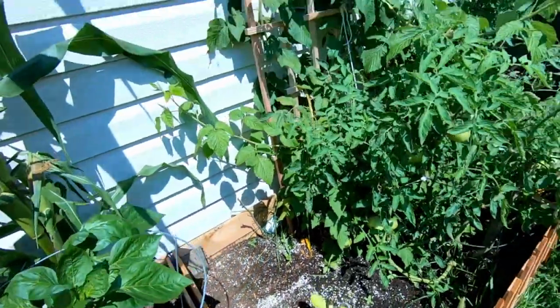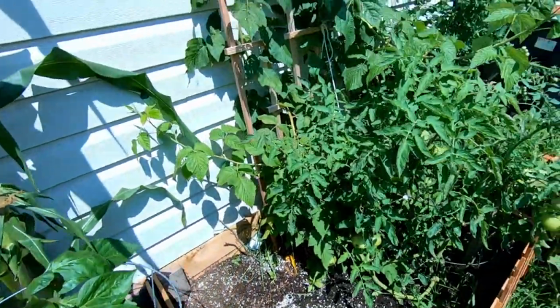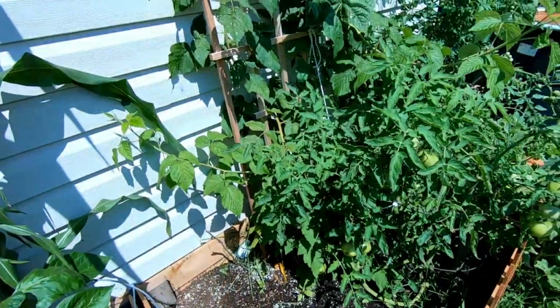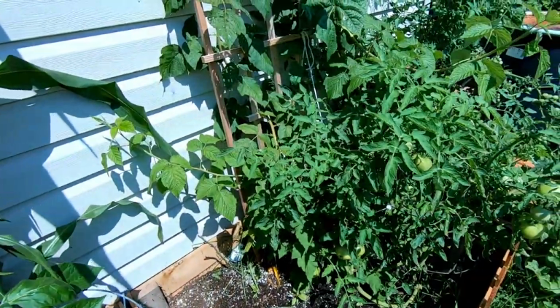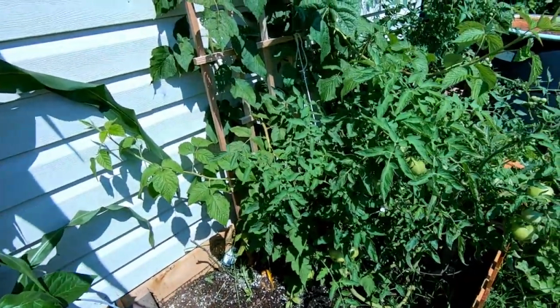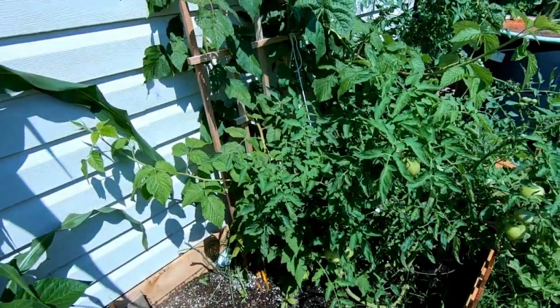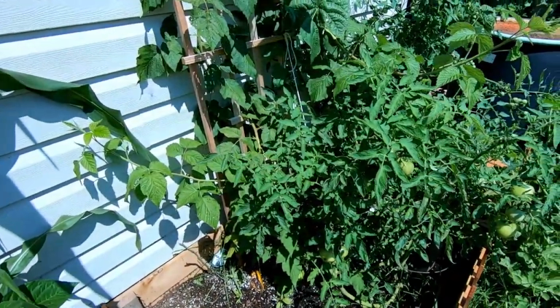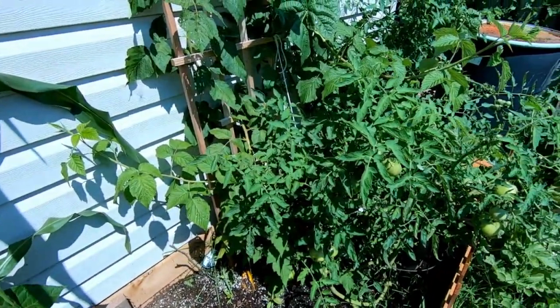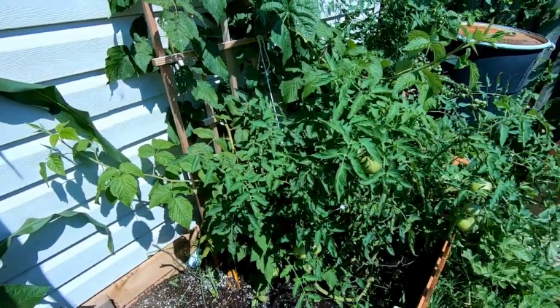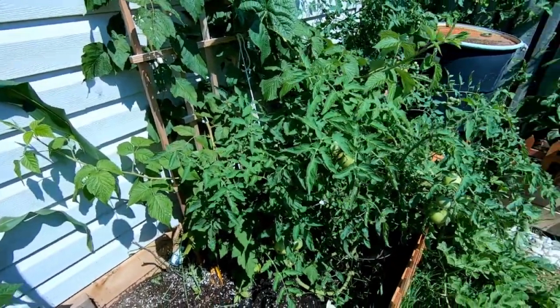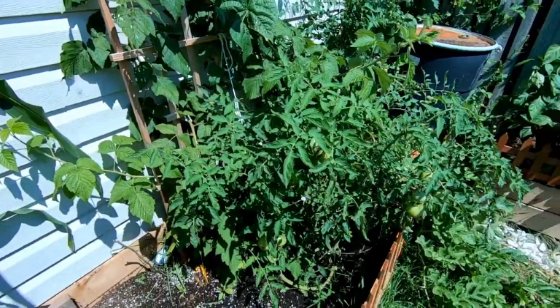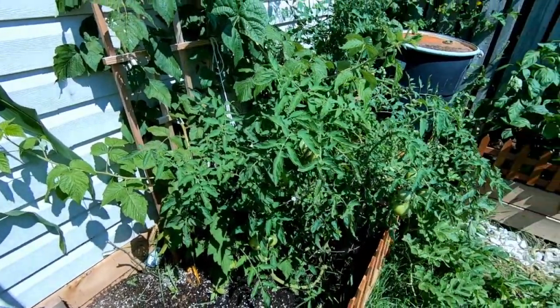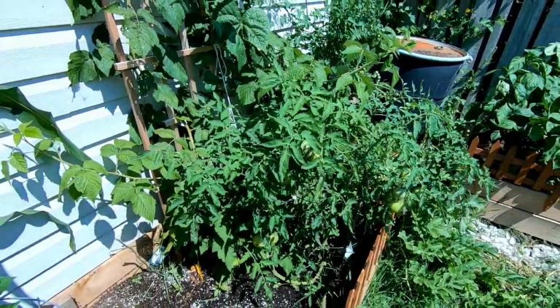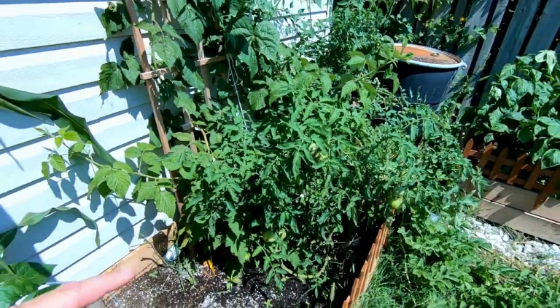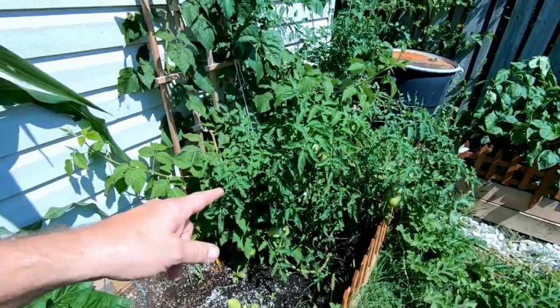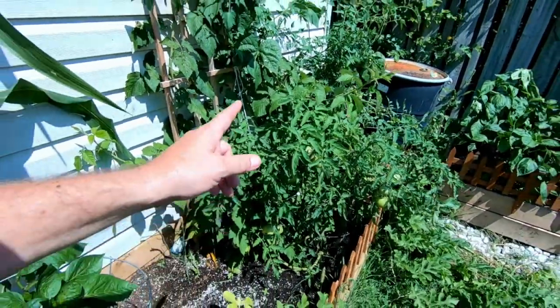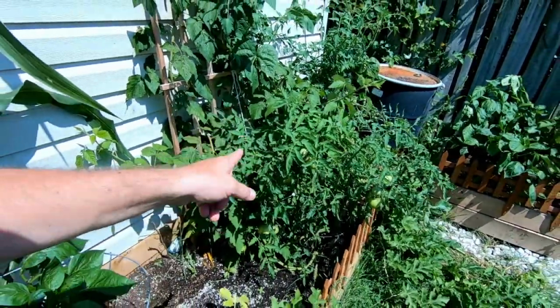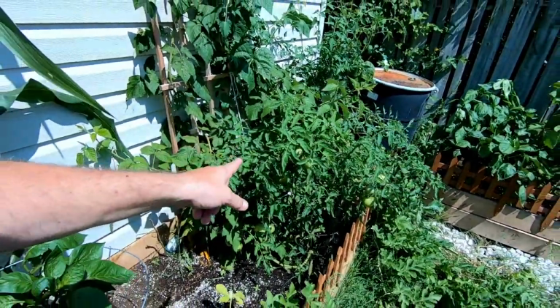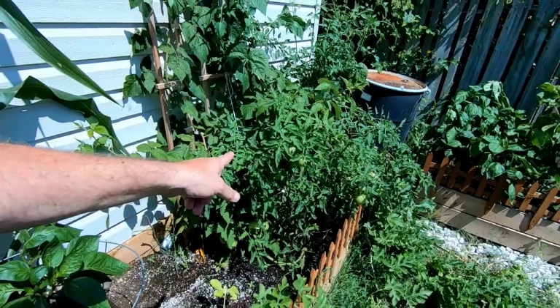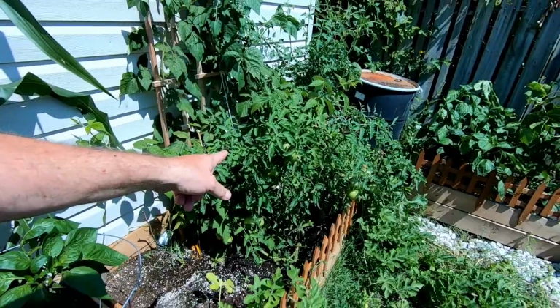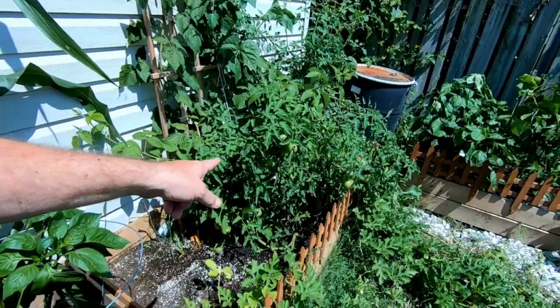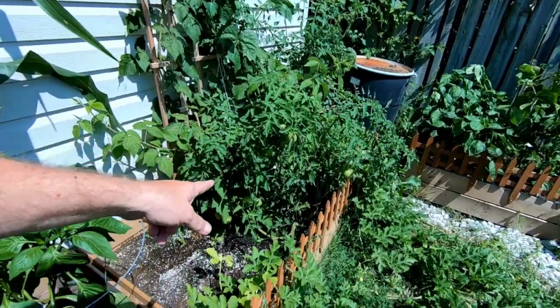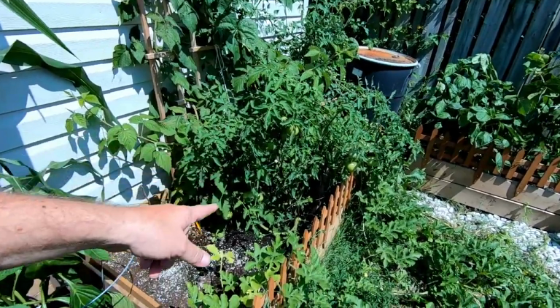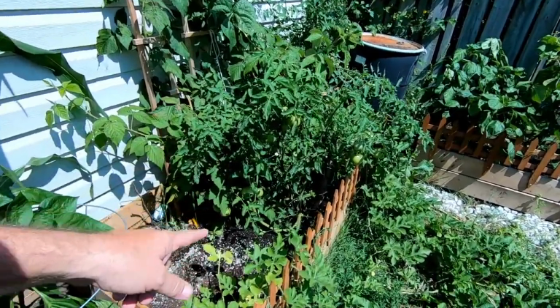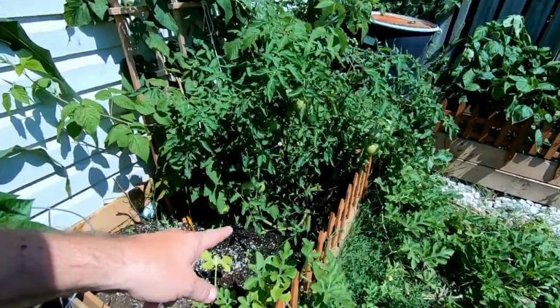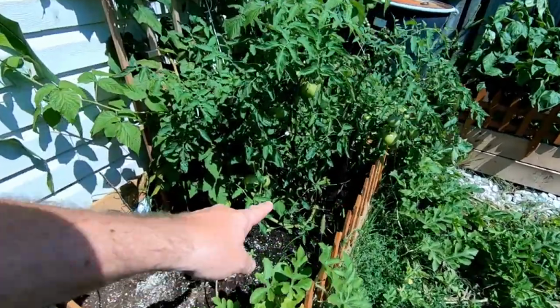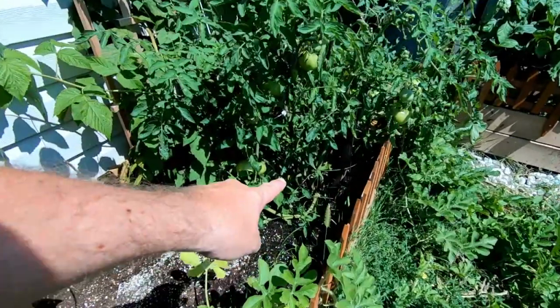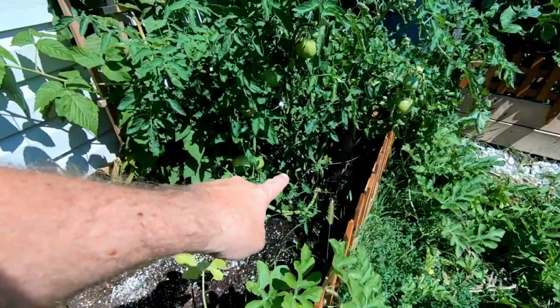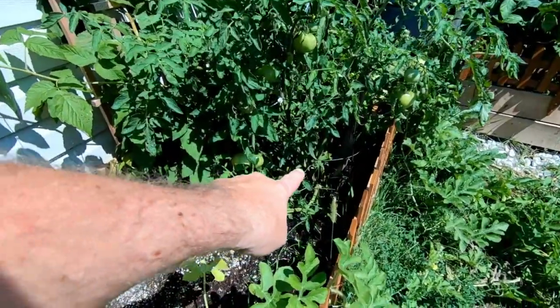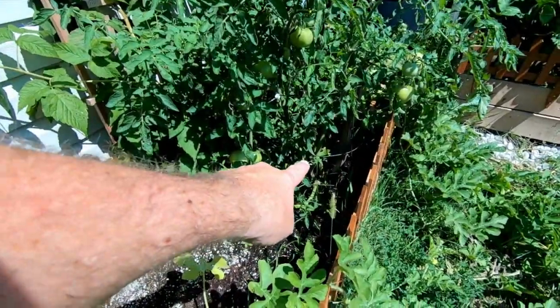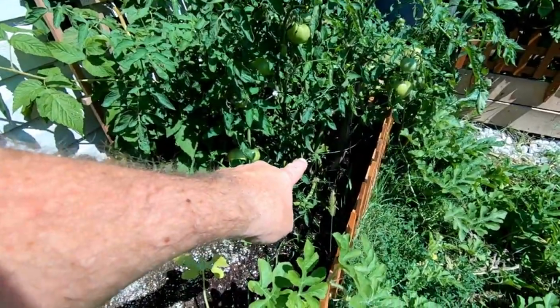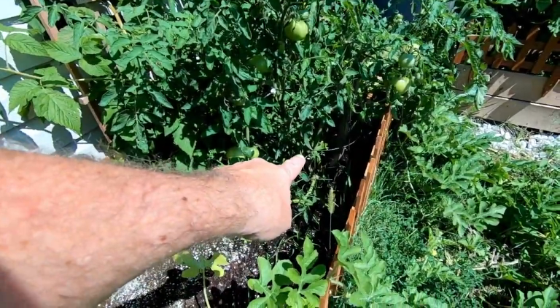Look at all that — those are tomato plants and you can see the size of the stock down the bottom there.